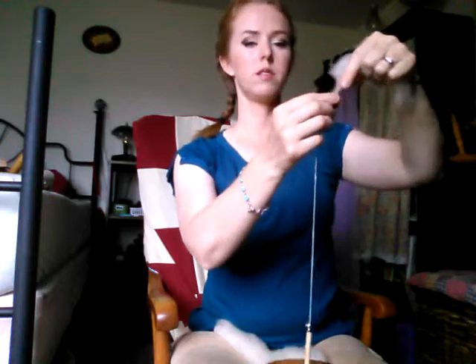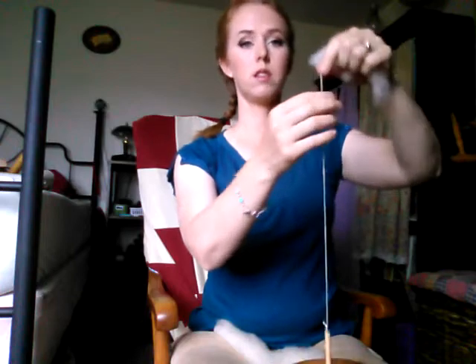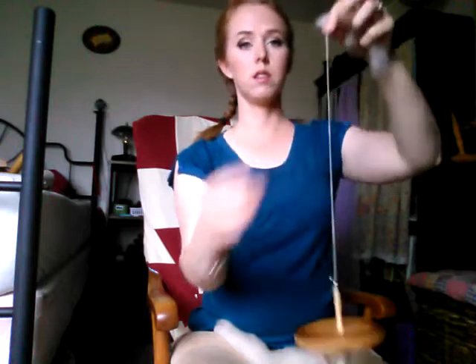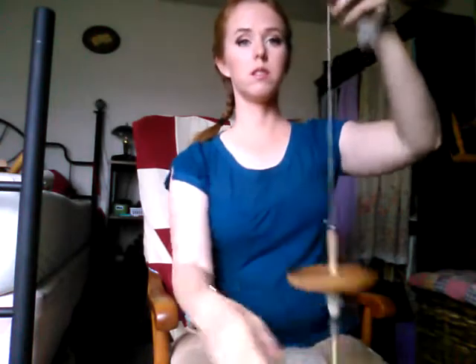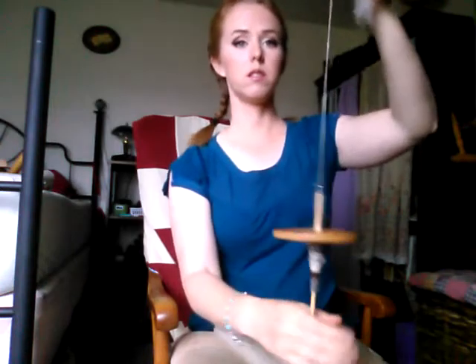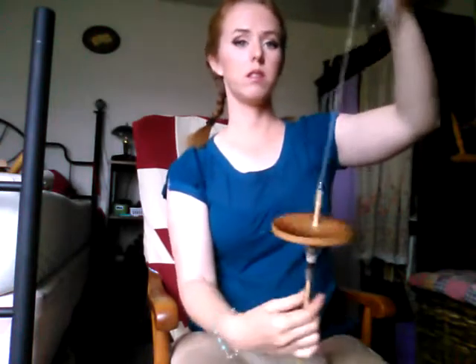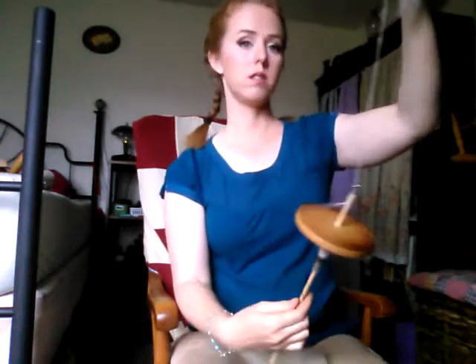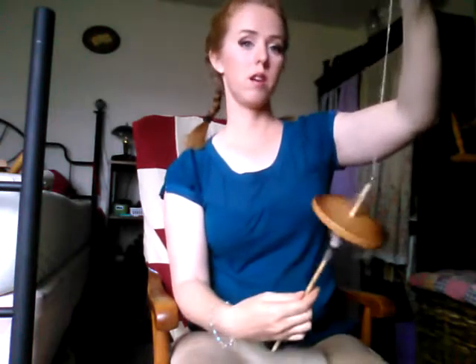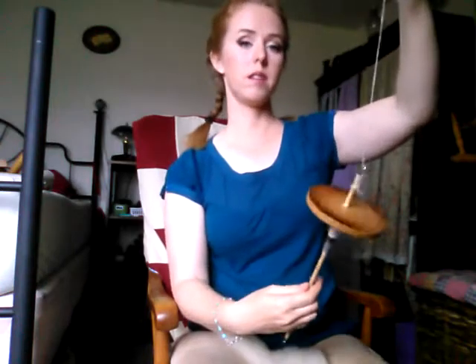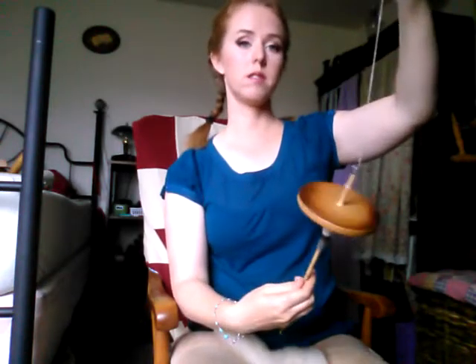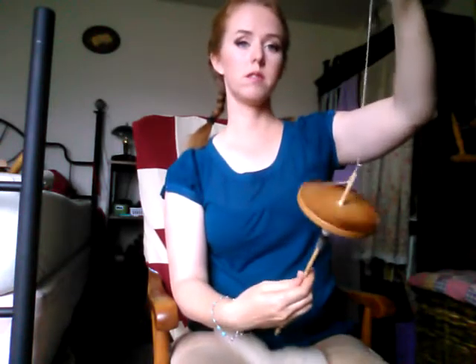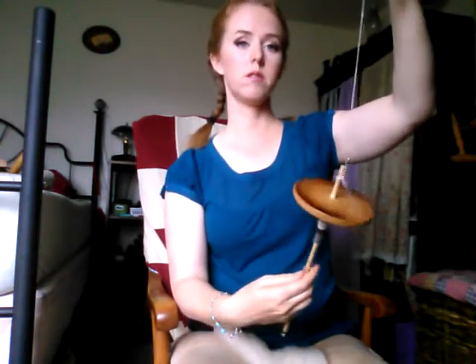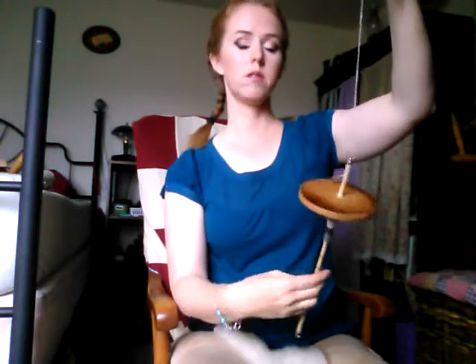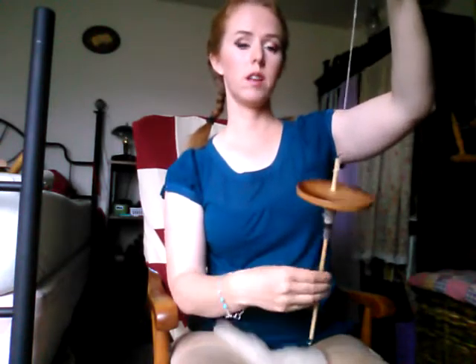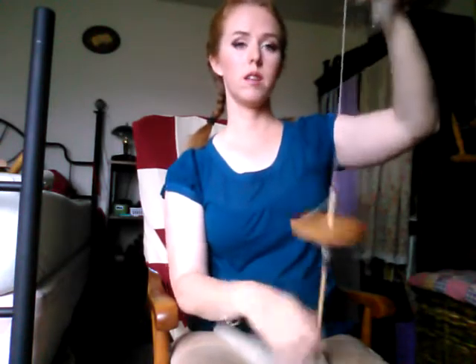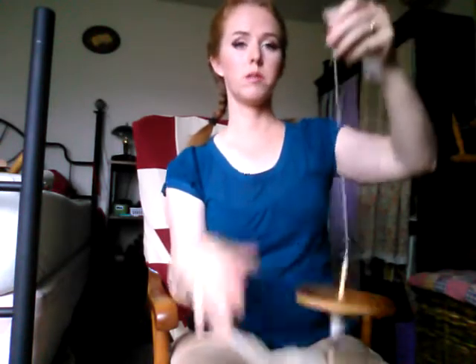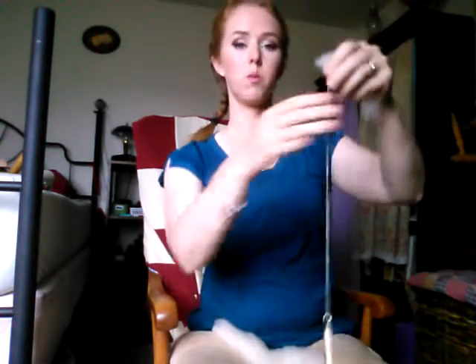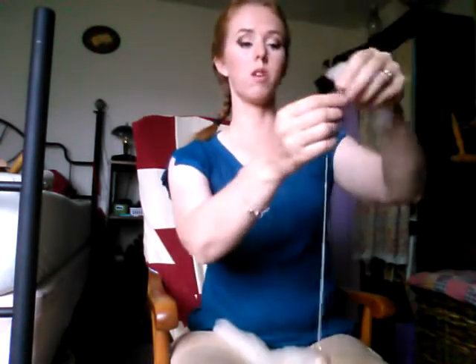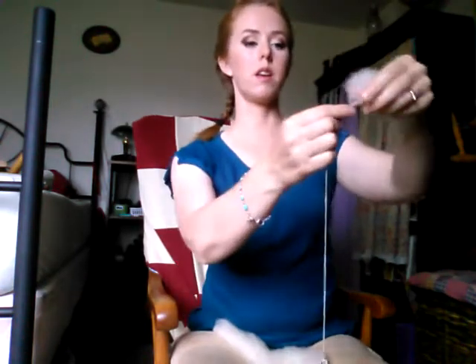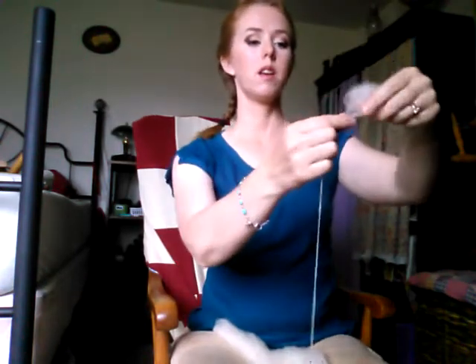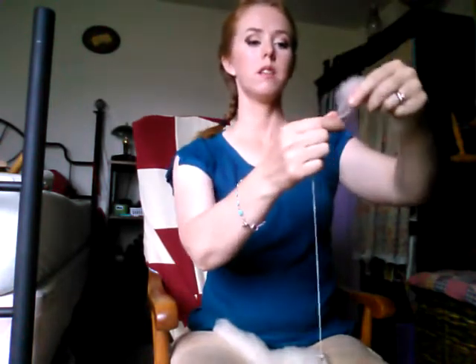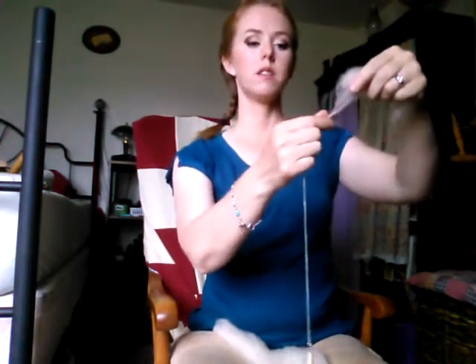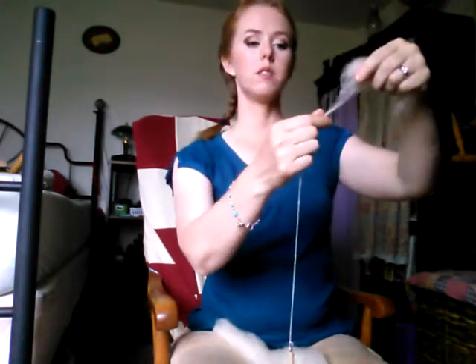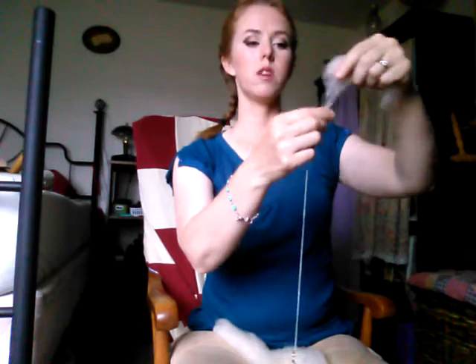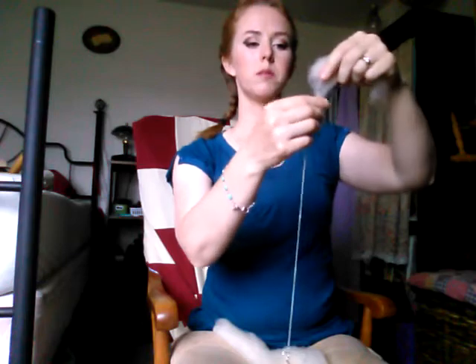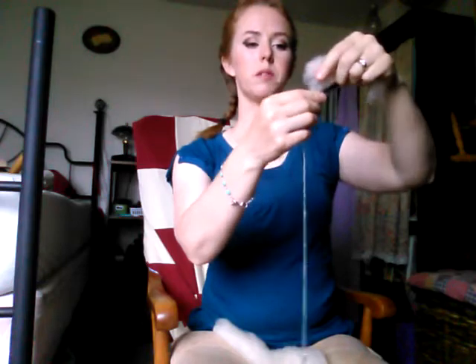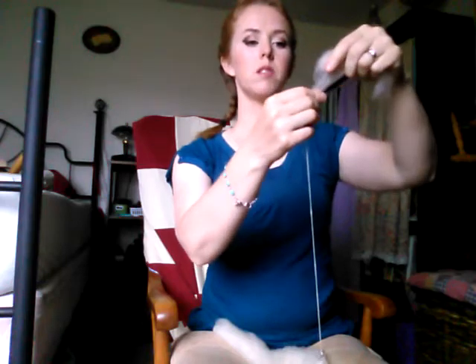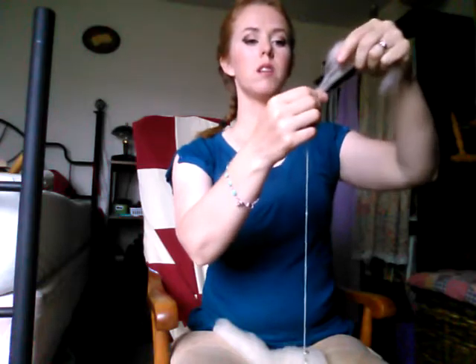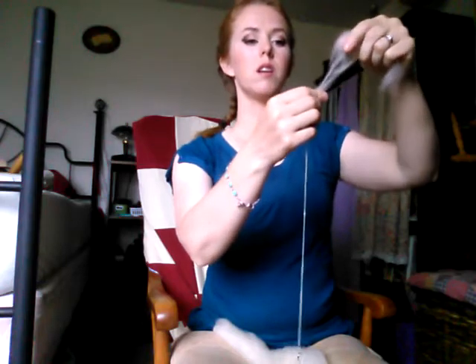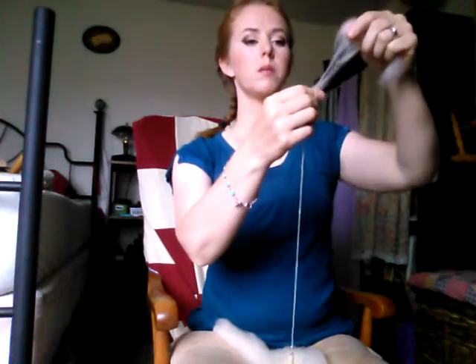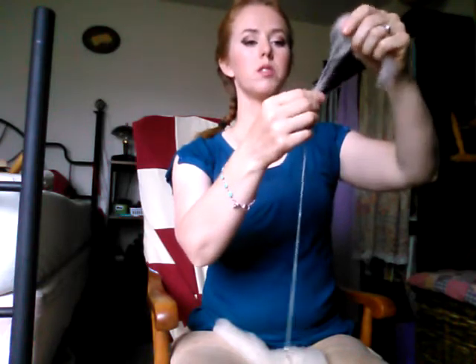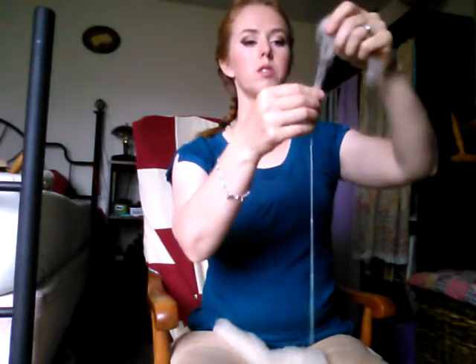You'll see that this is not anything but wonky. This is a drop spindle — I'm going to show you a supported spindle in a minute.